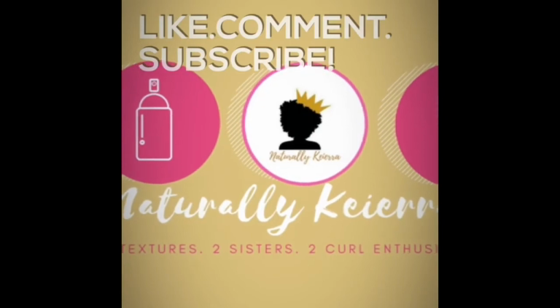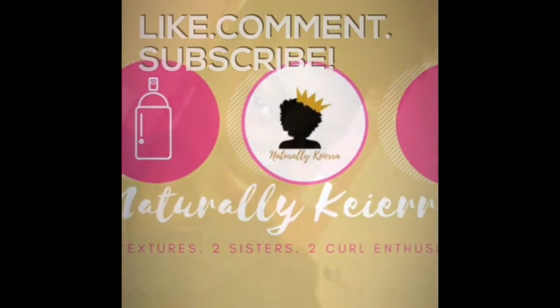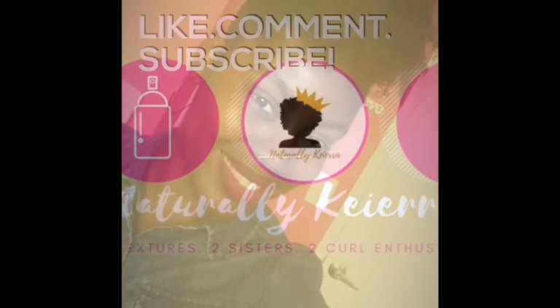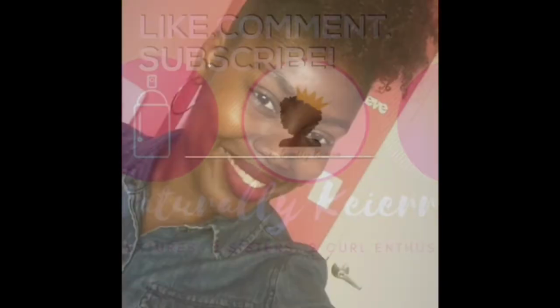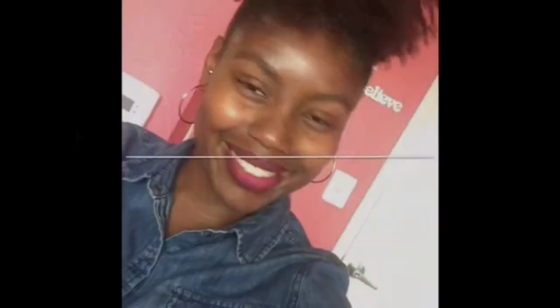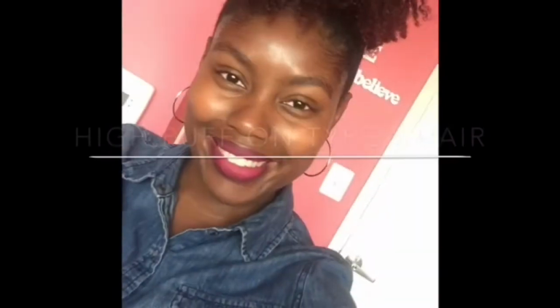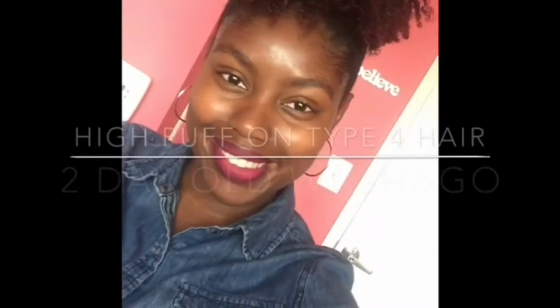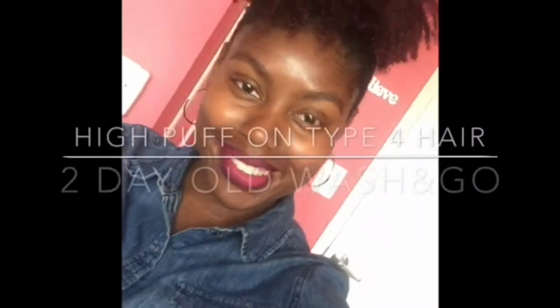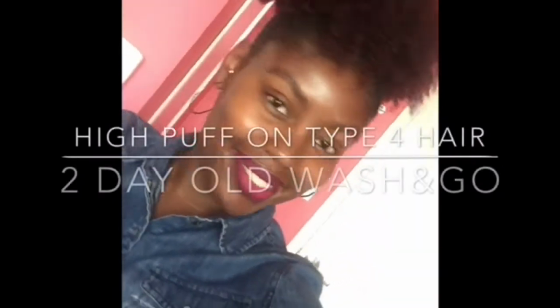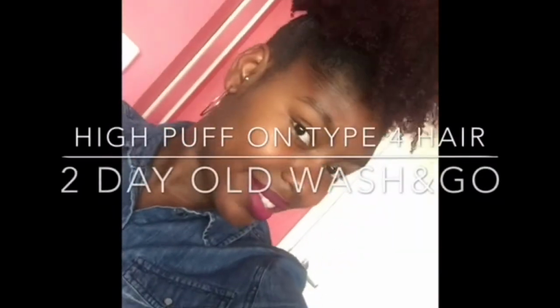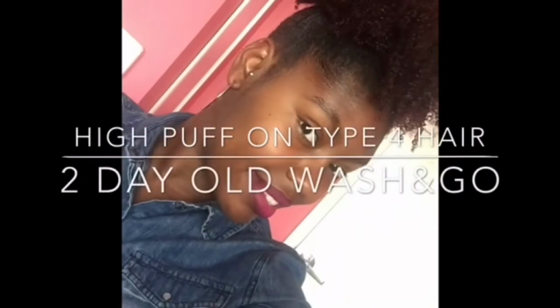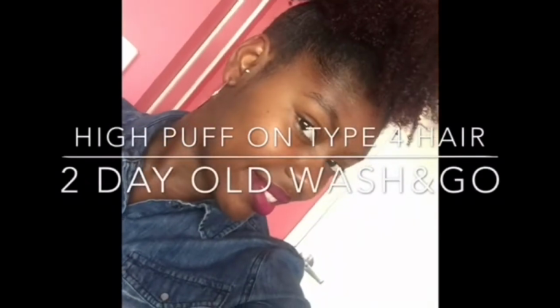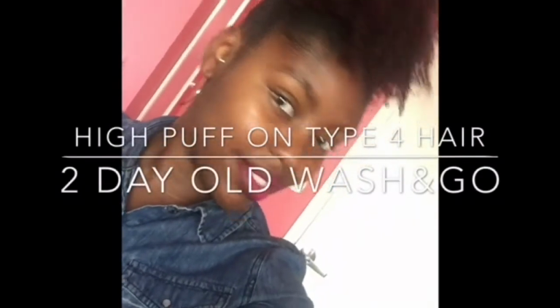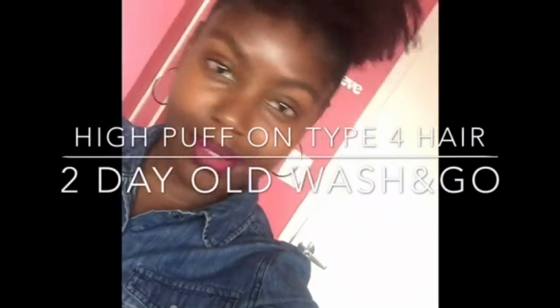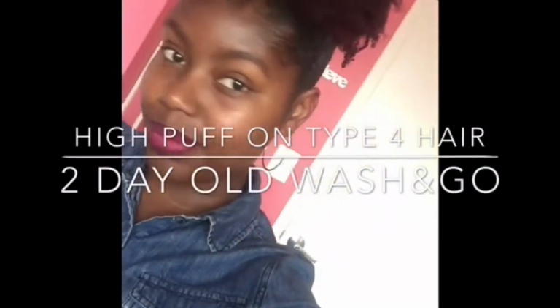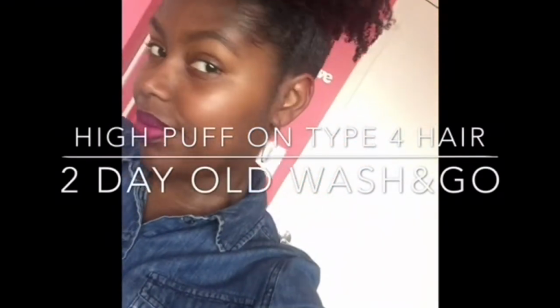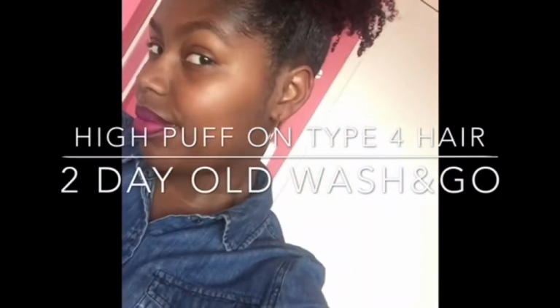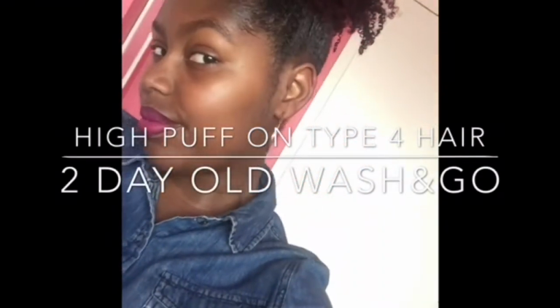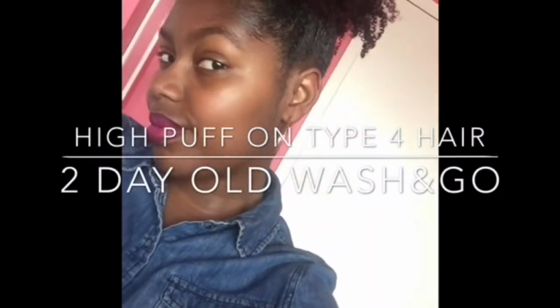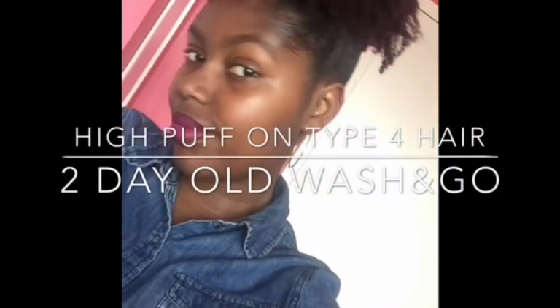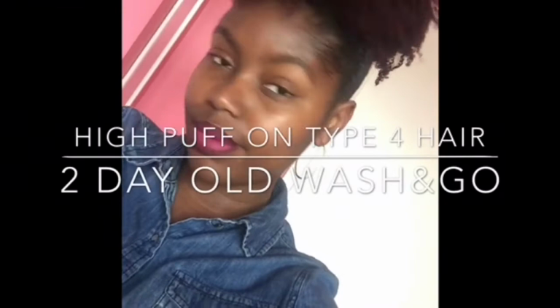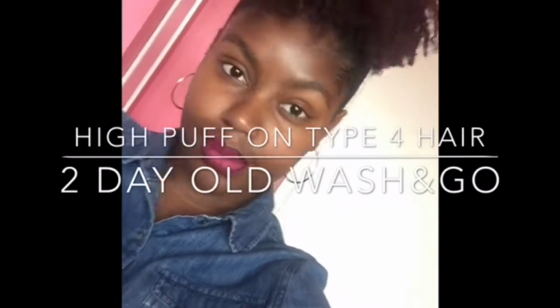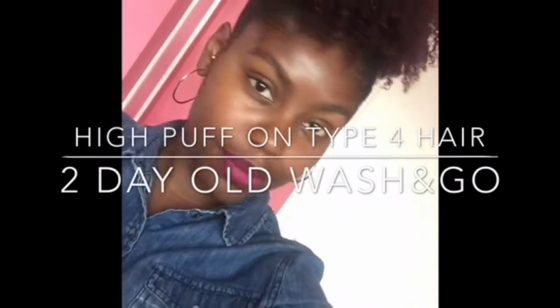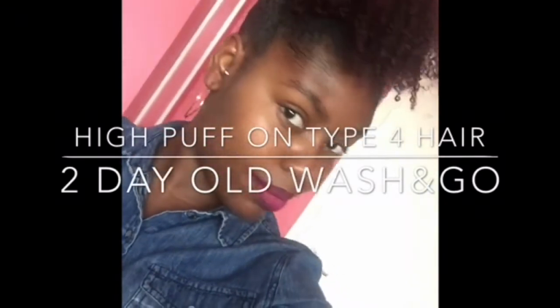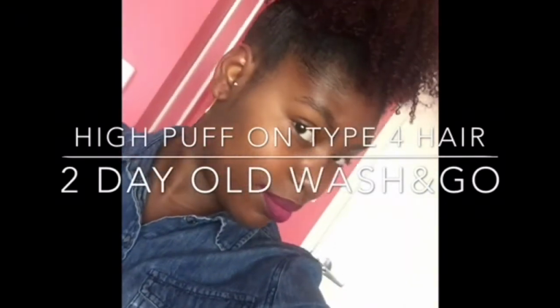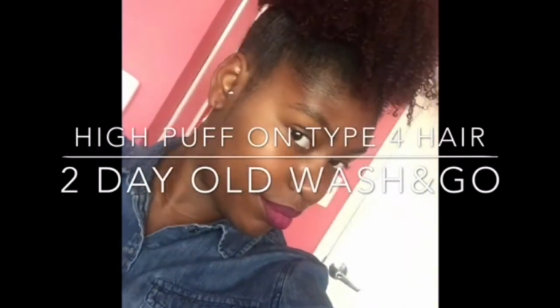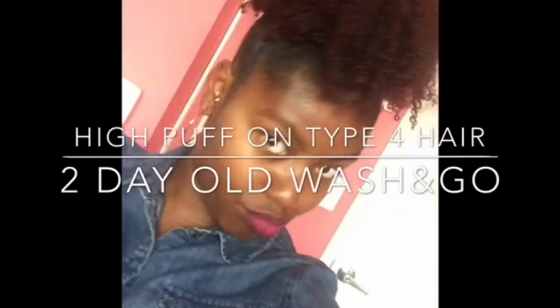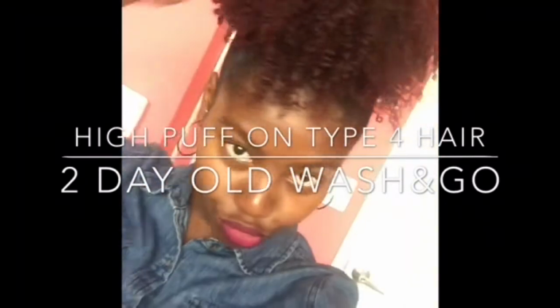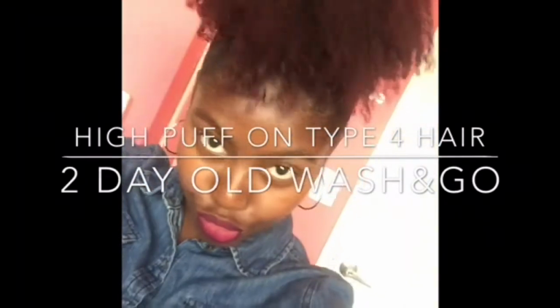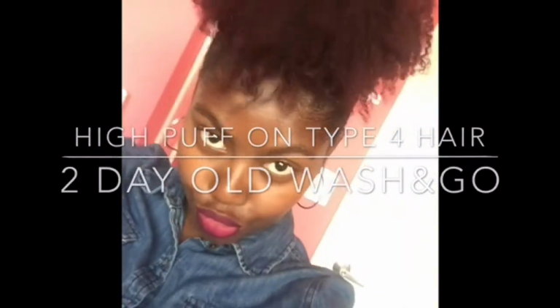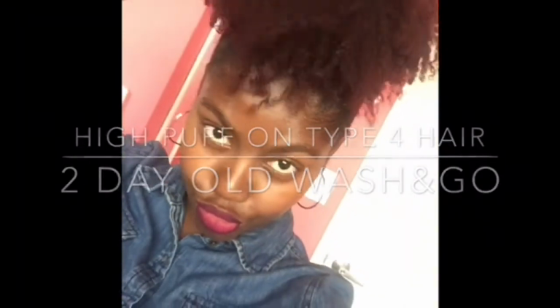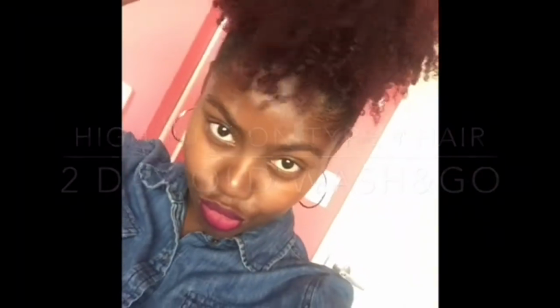Hi guys! Thanks for tuning in. If you'd like to see how I achieved this high puff and an old wash and go, continue to watch this video. Thanks again!